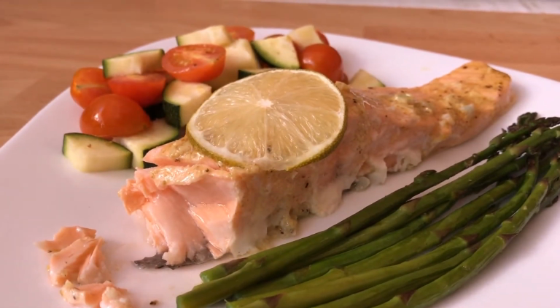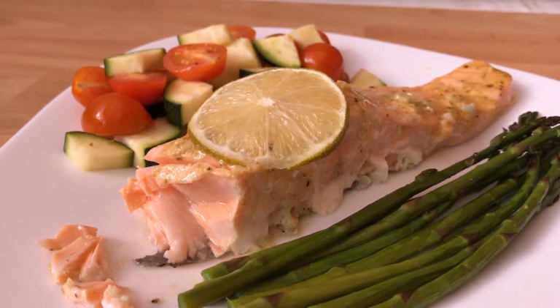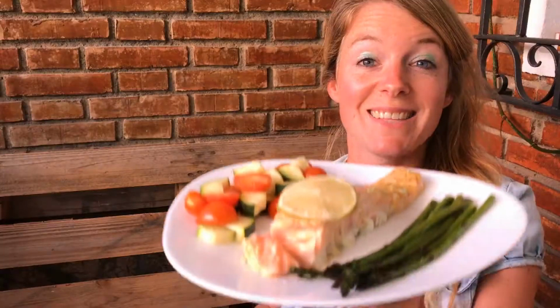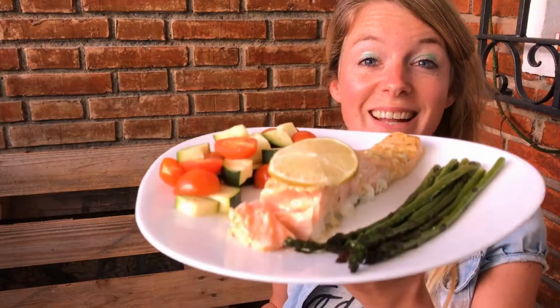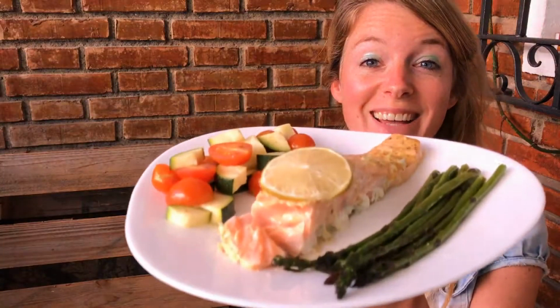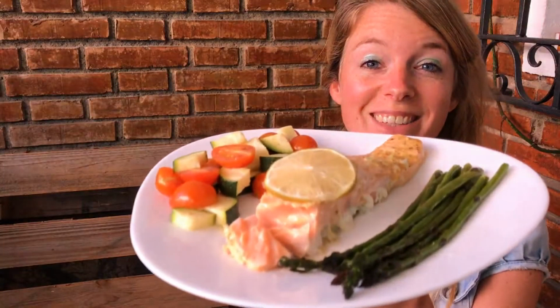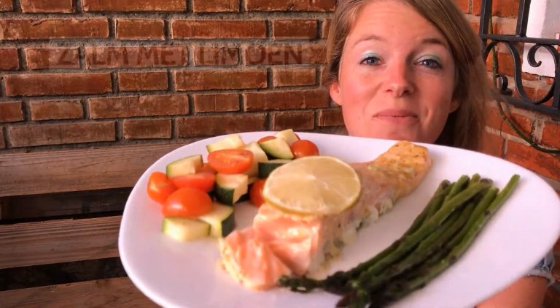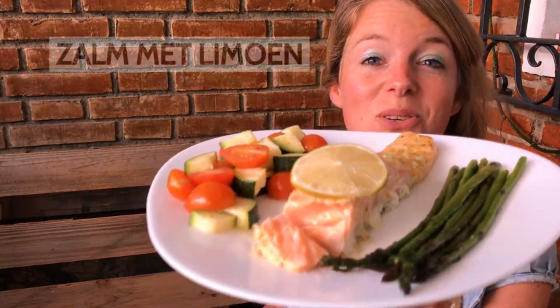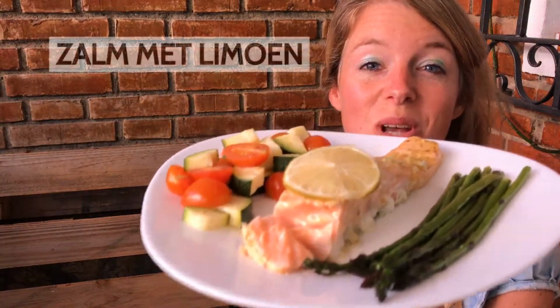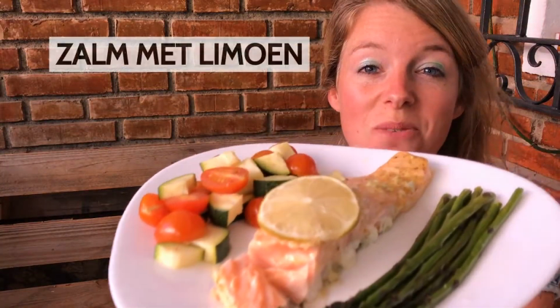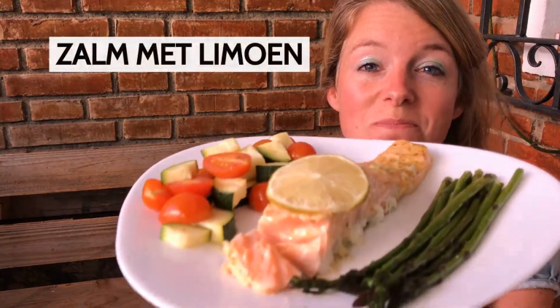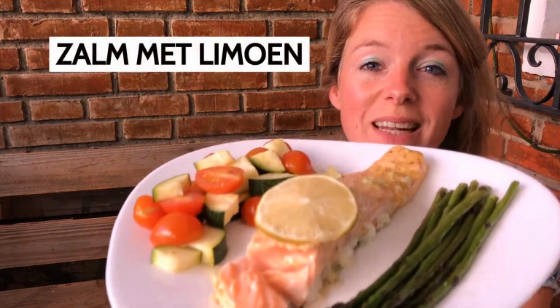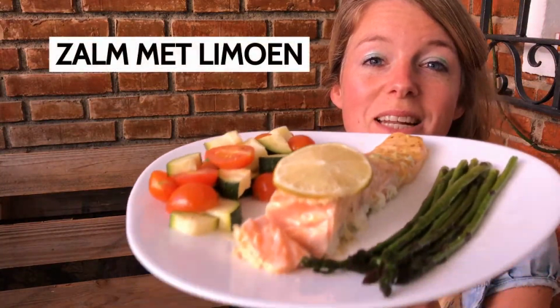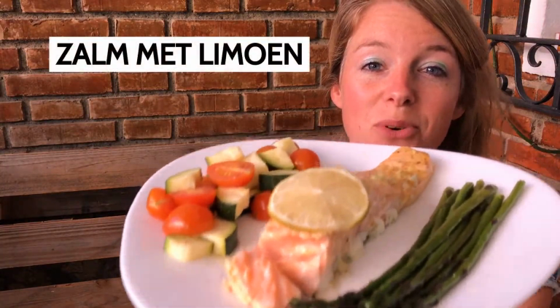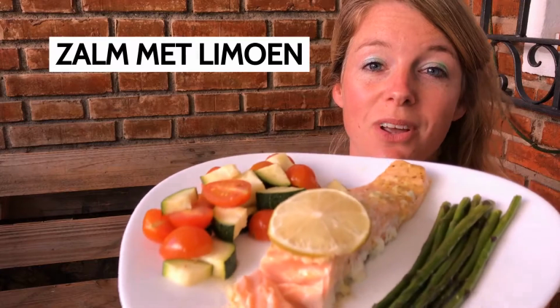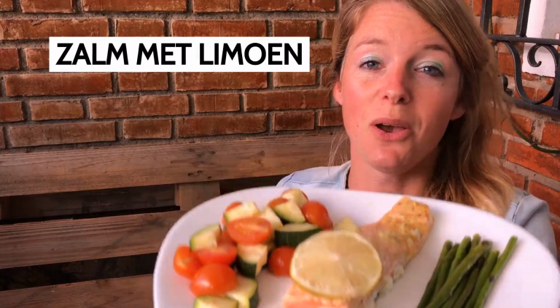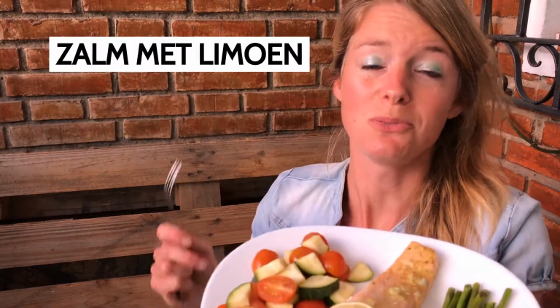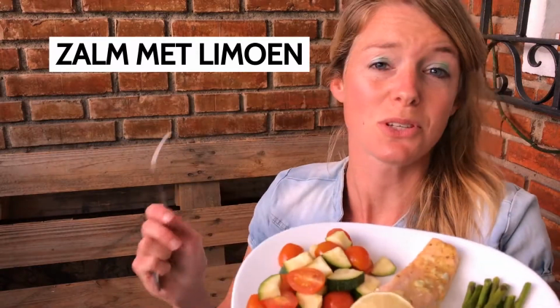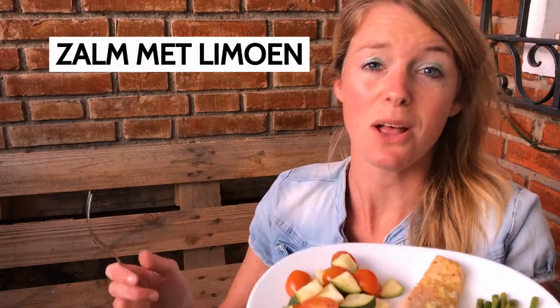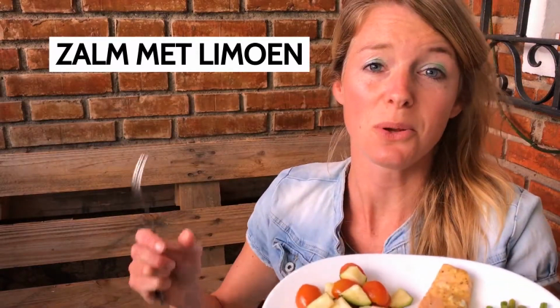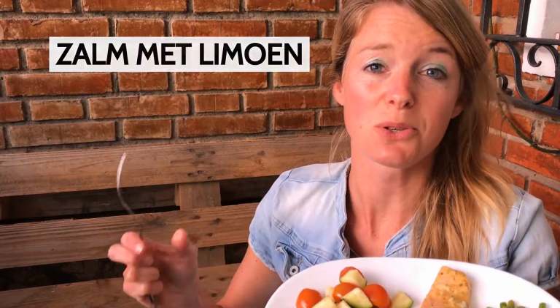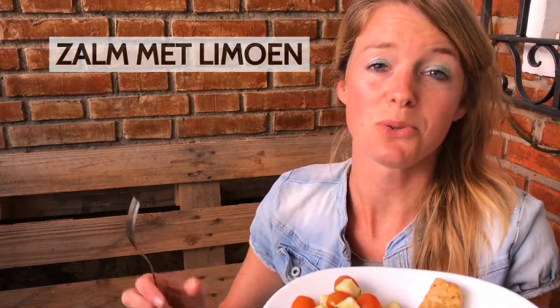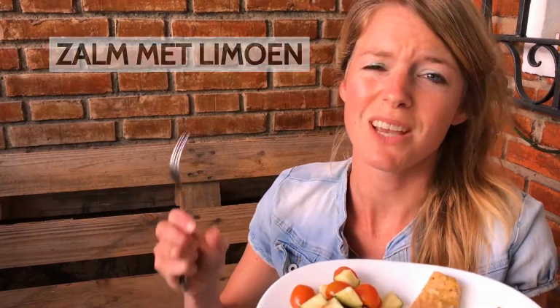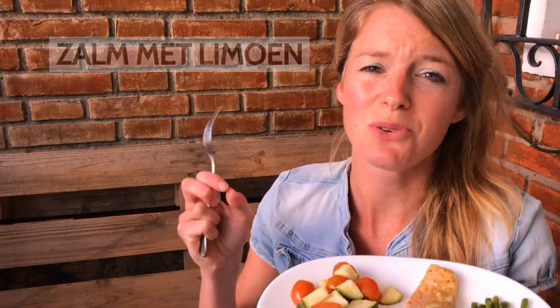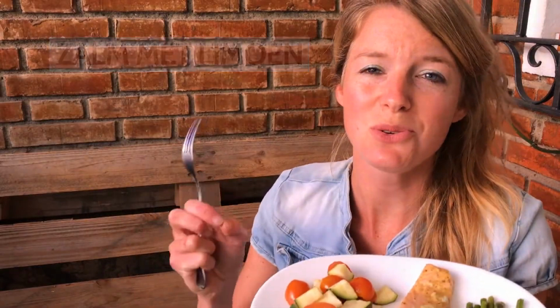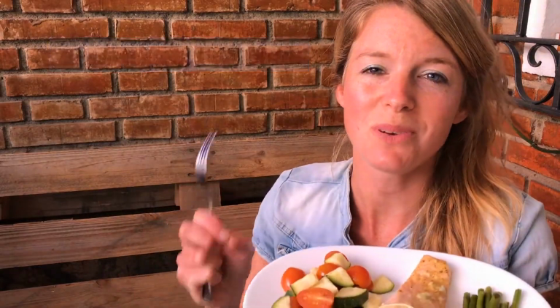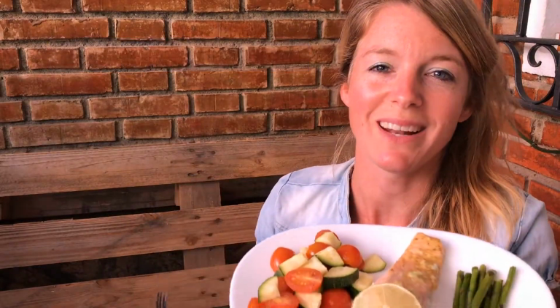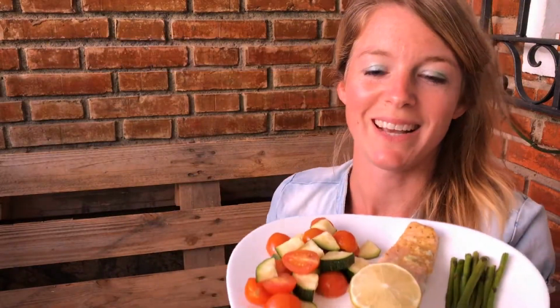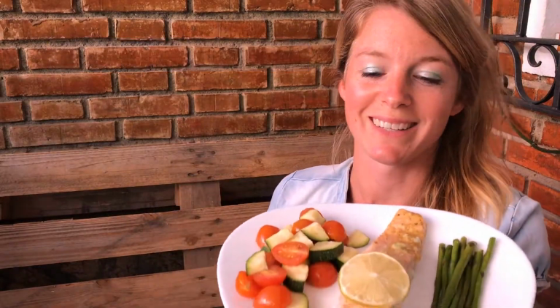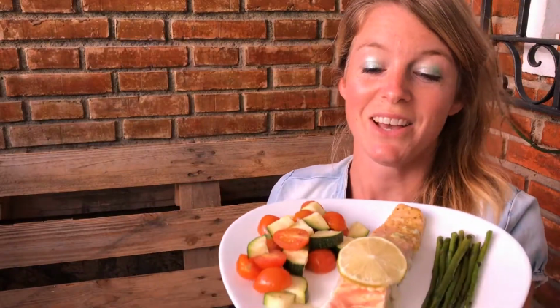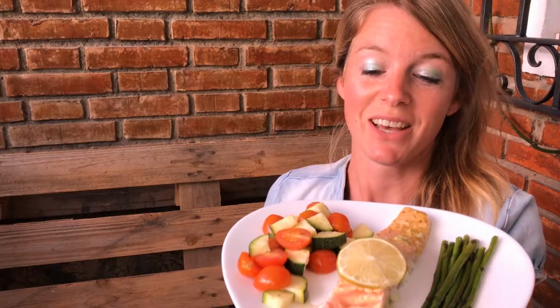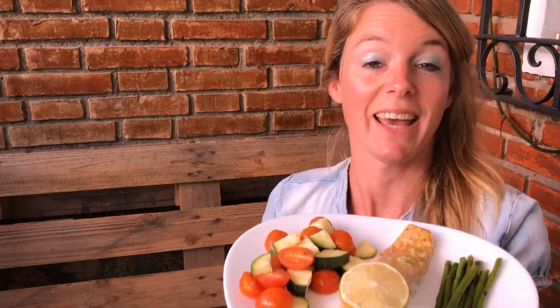And then you have the salmon with lemon. It's a fast, healthy and delicious meal.